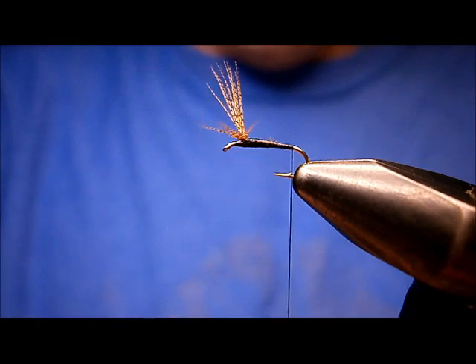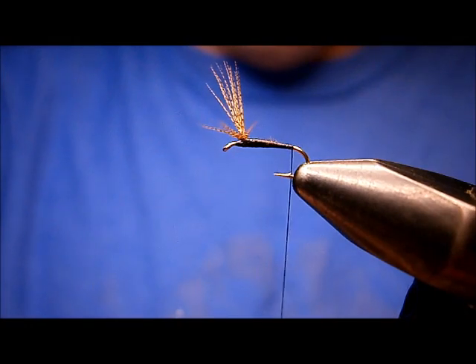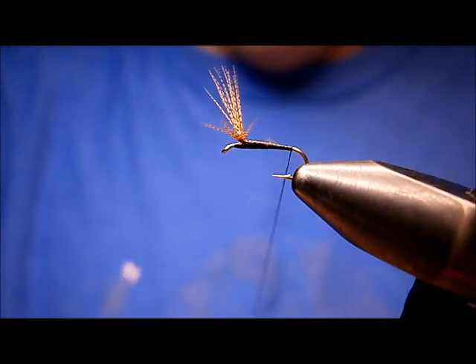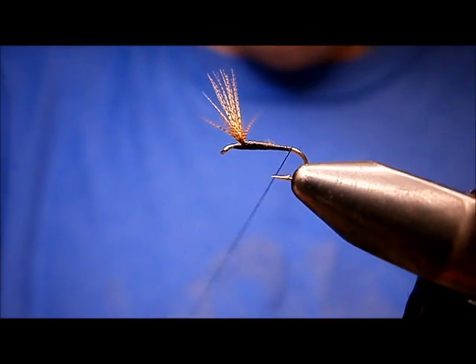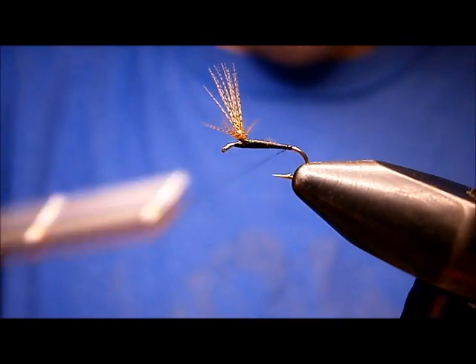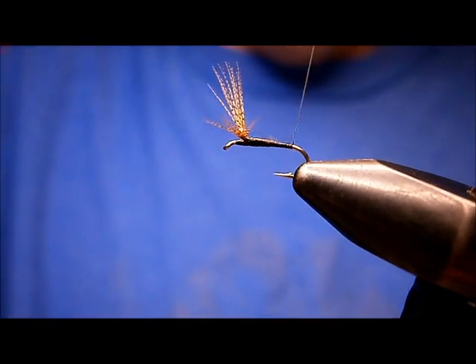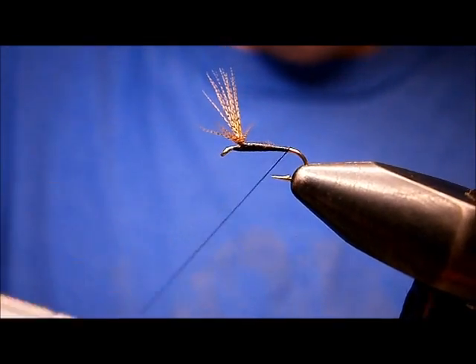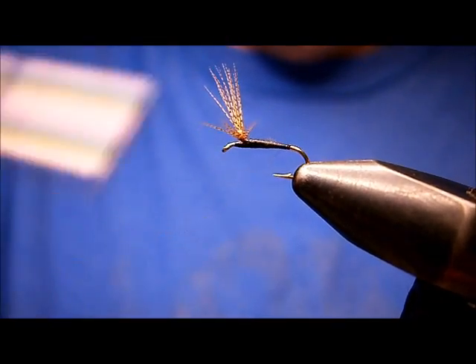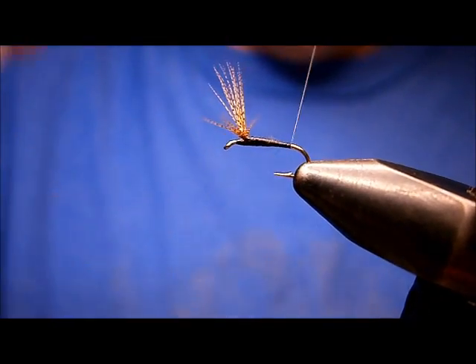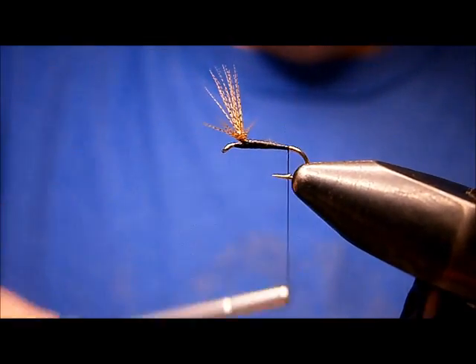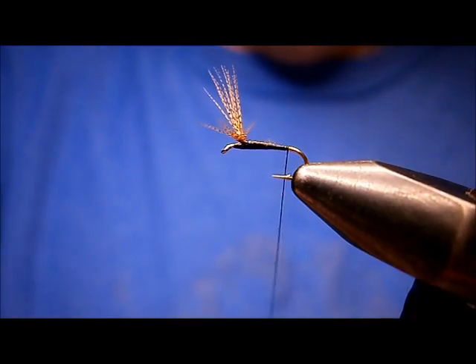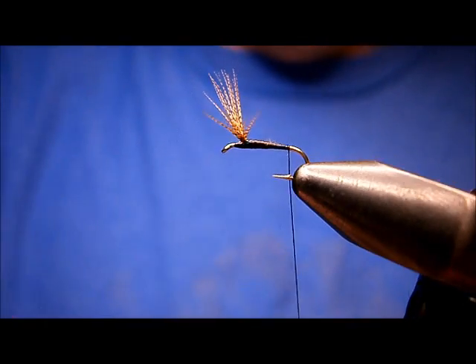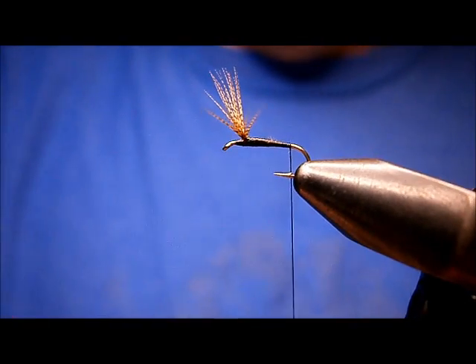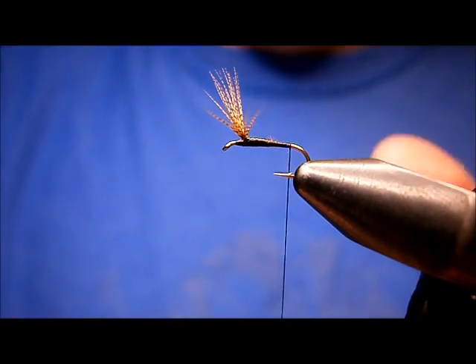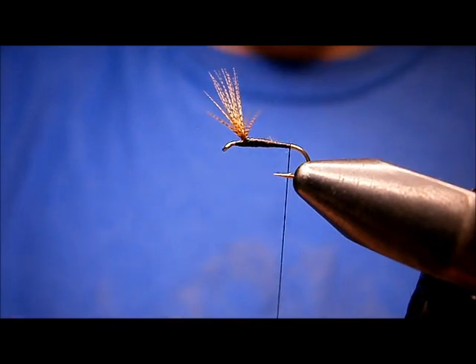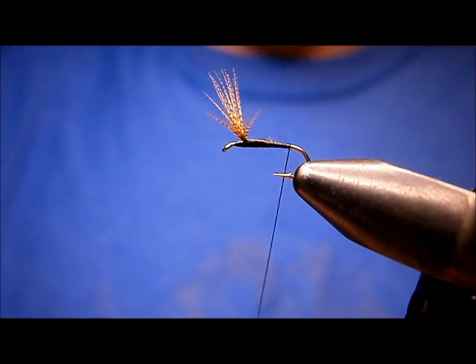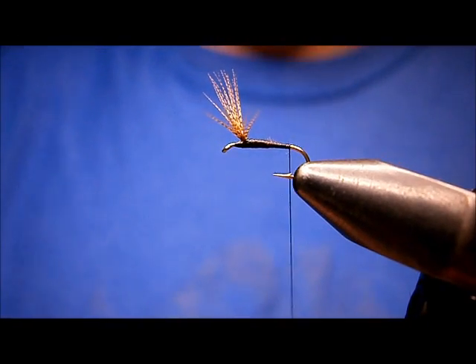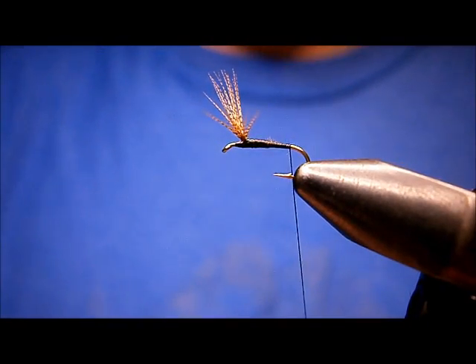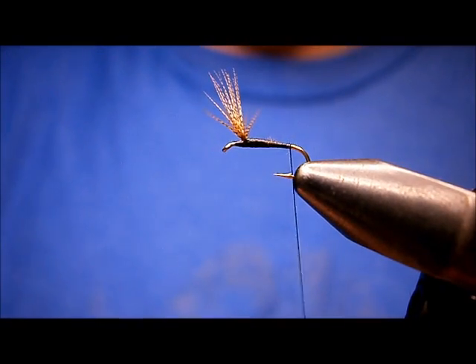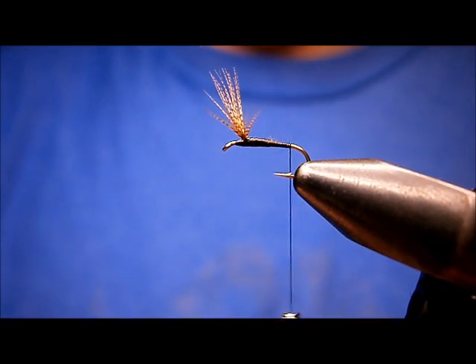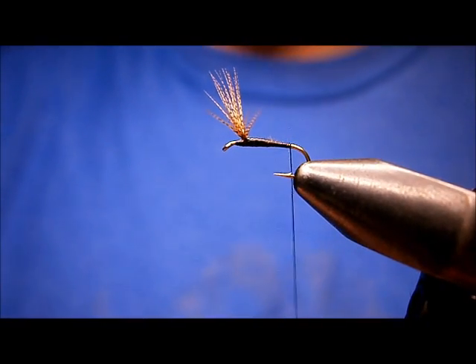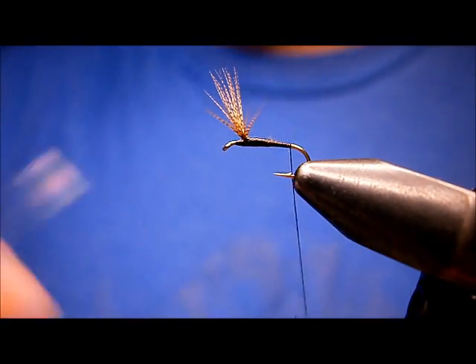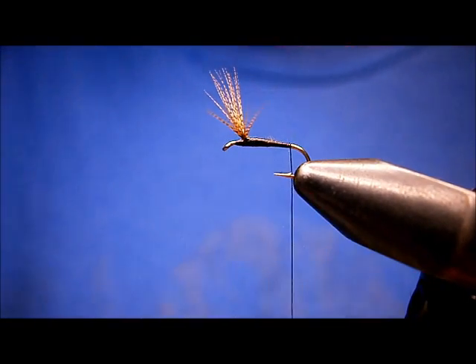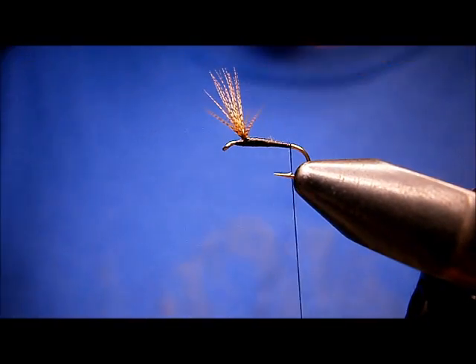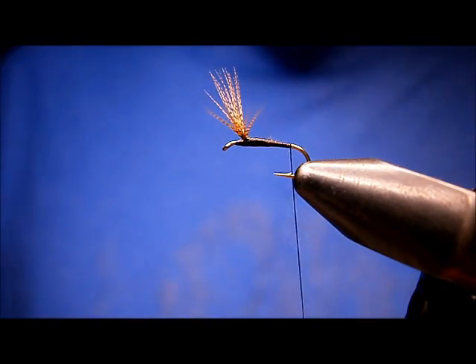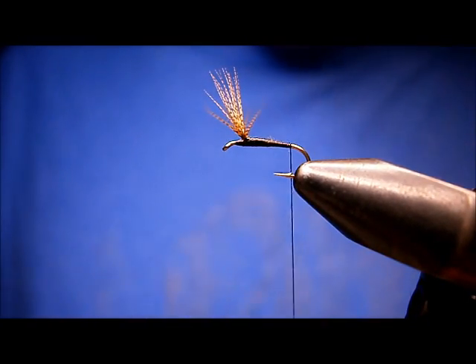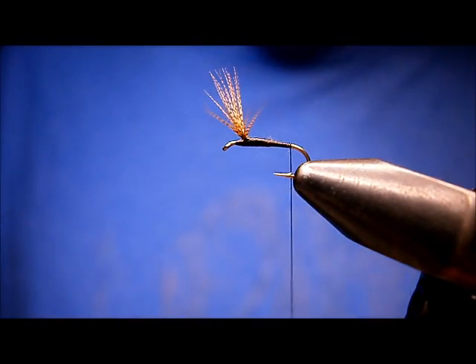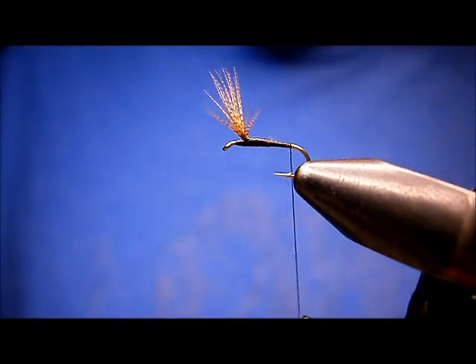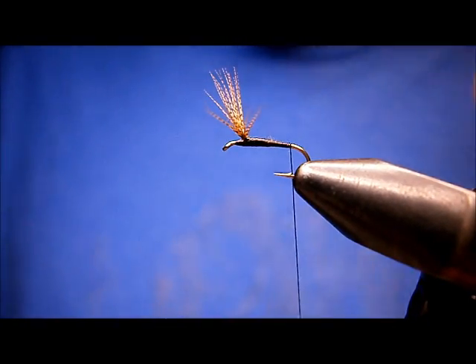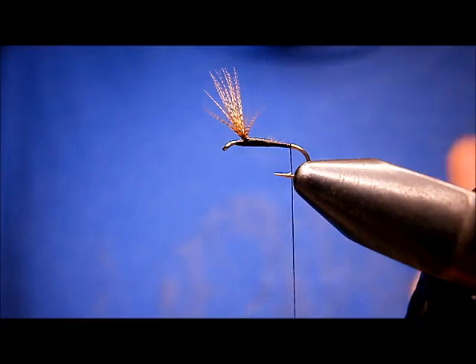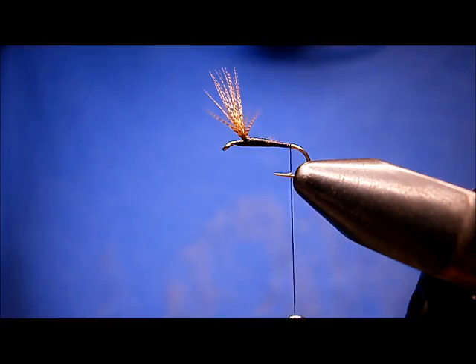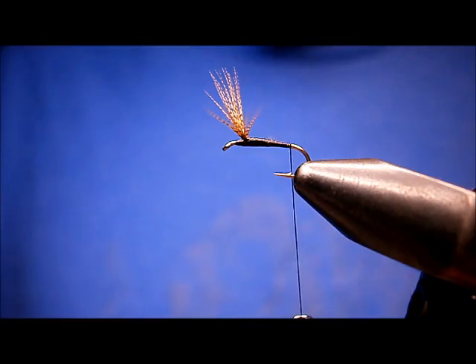Back to the barb — a little far, bring it back up. Okay, now the tail.